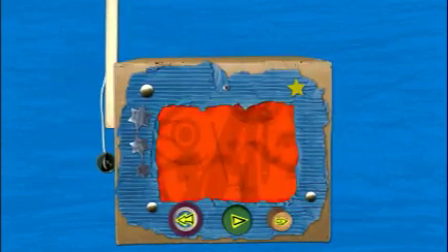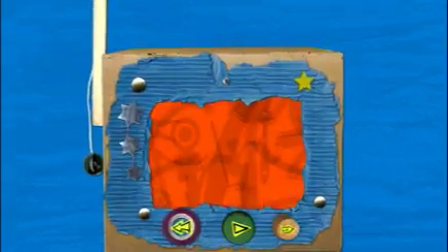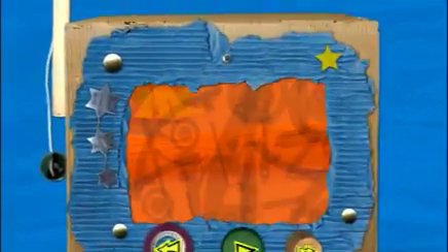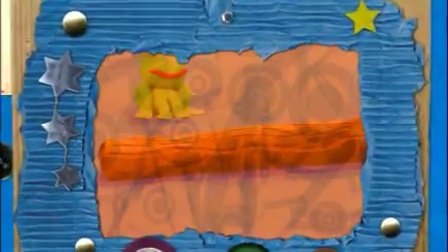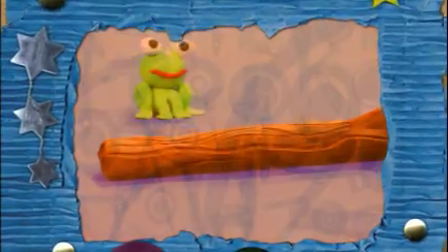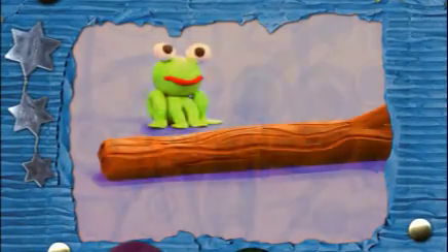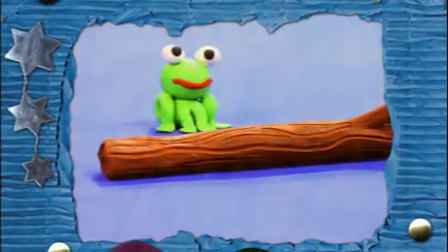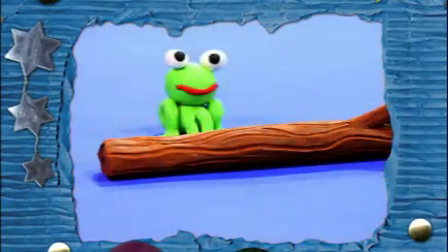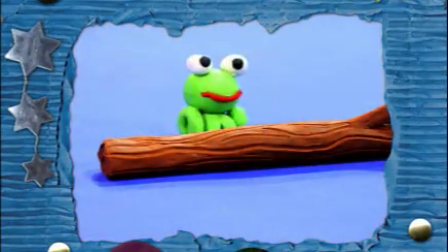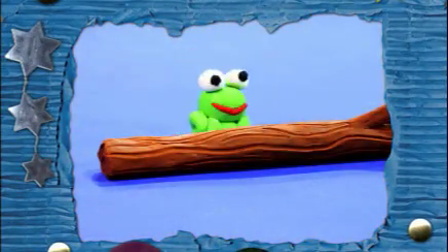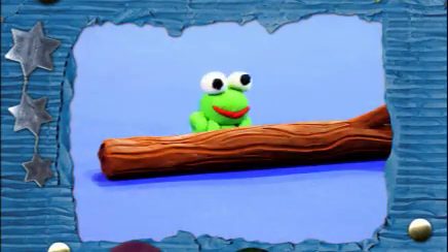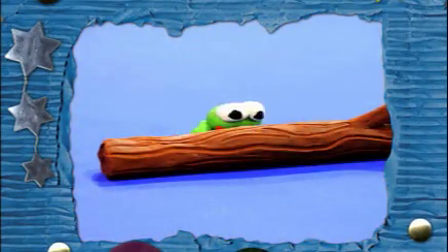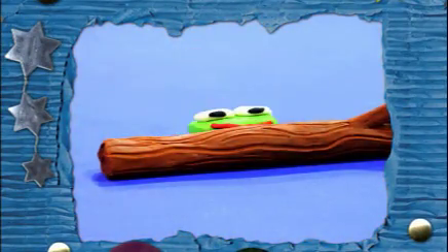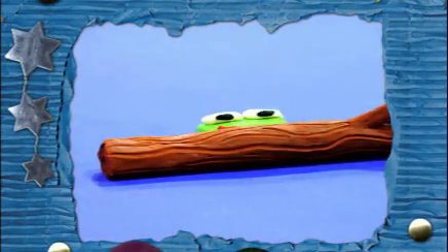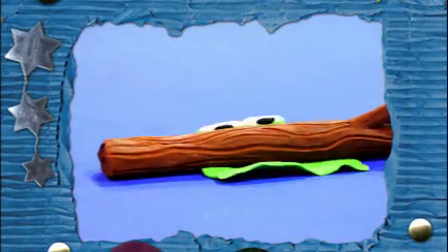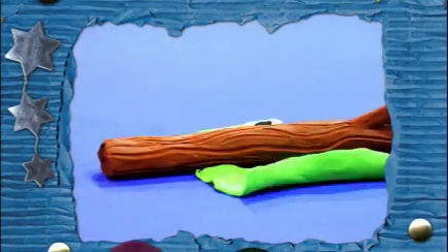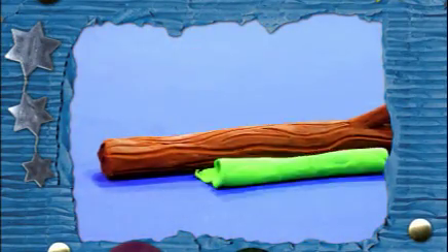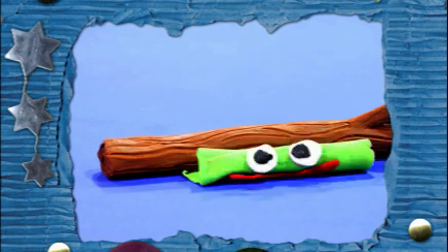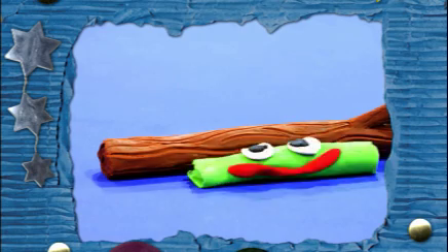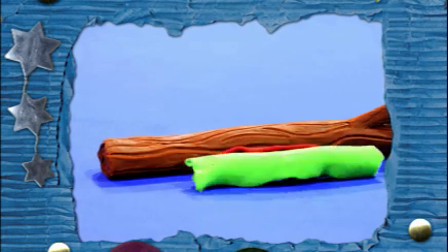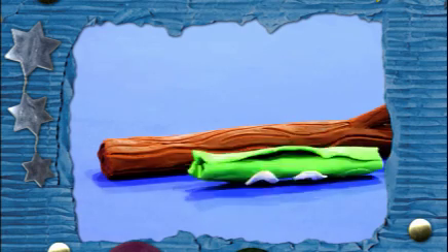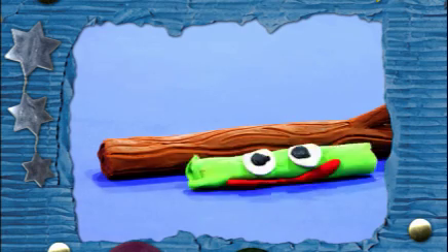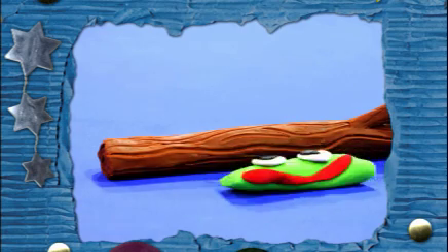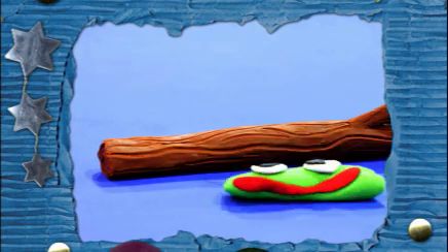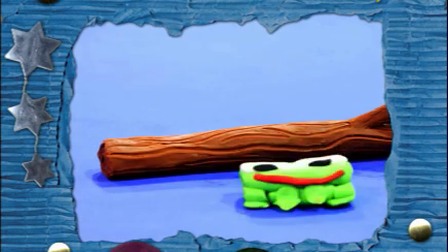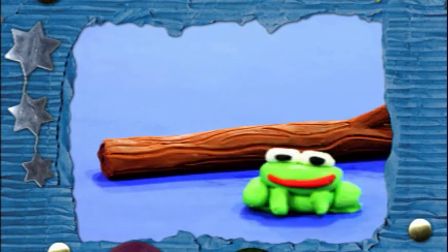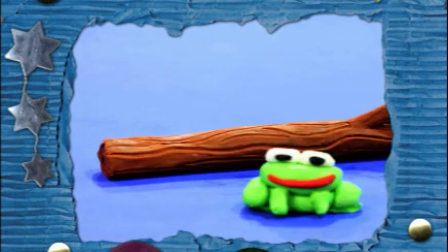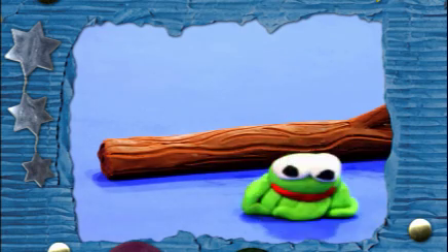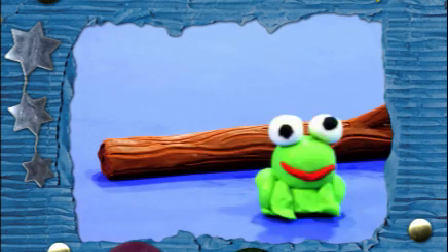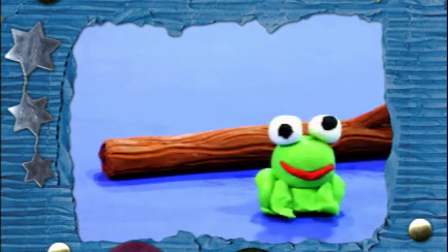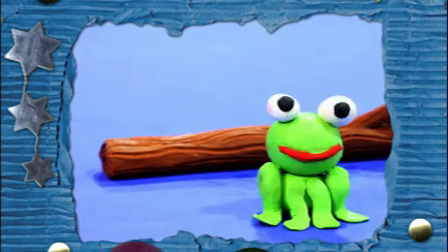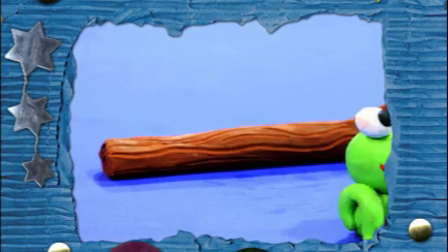Using clay to make movie characters is super fun. Clay is great because you can change and mold it.